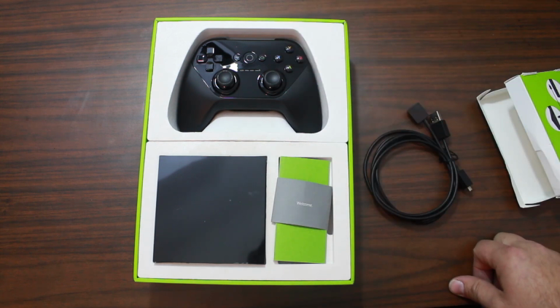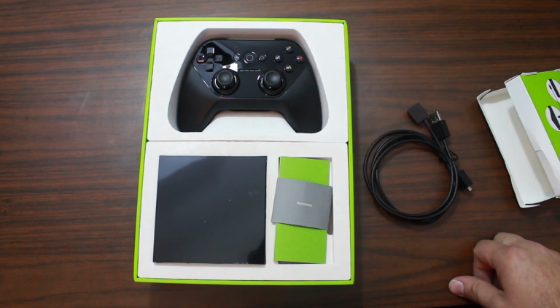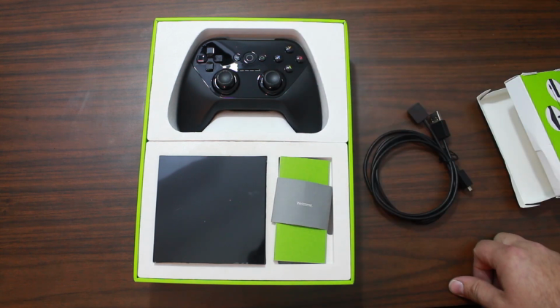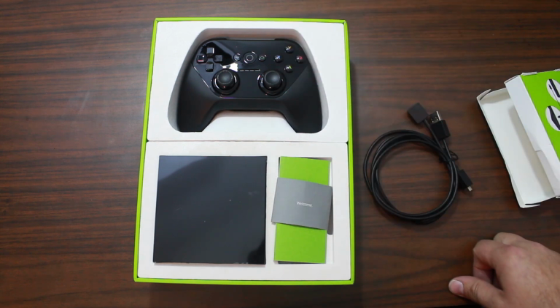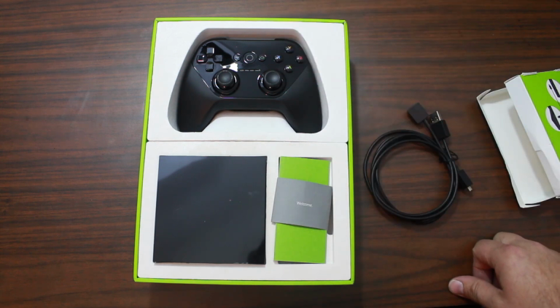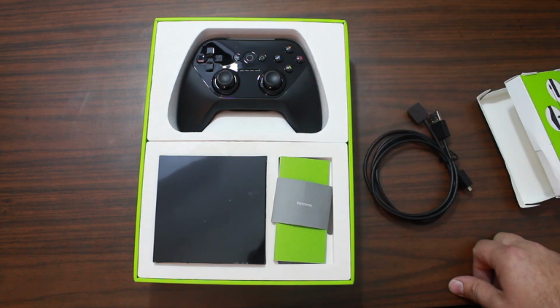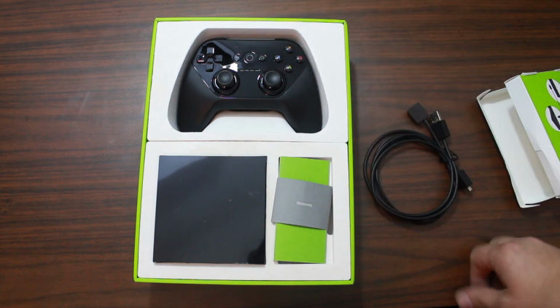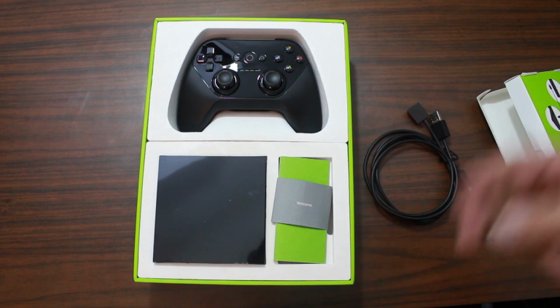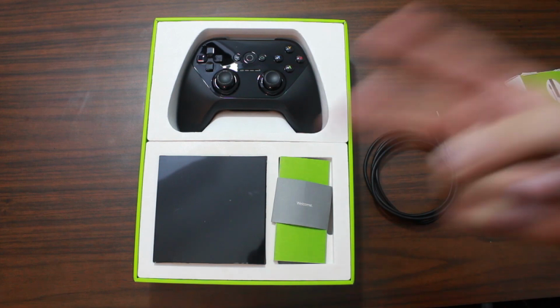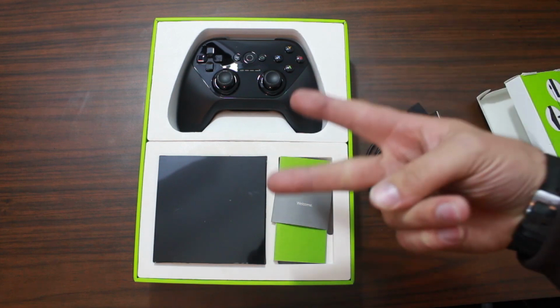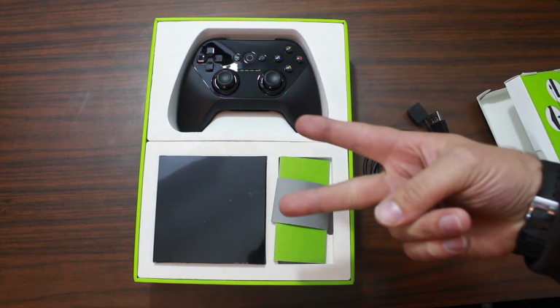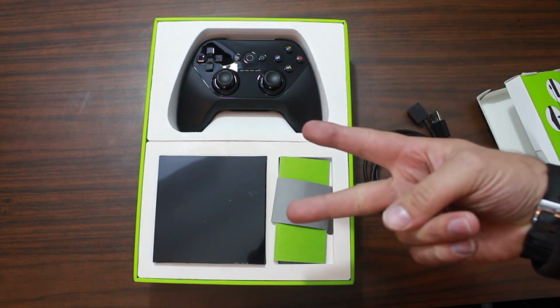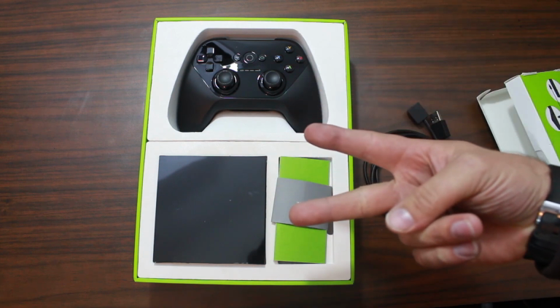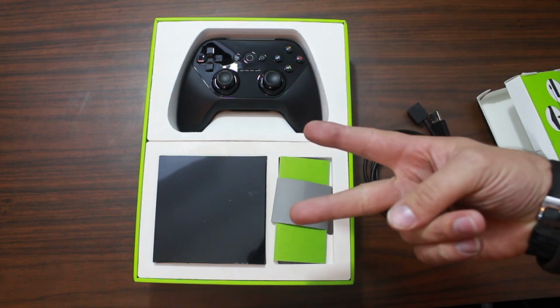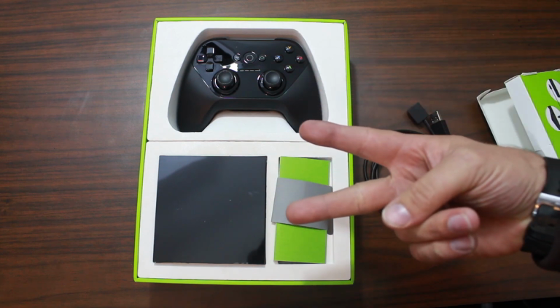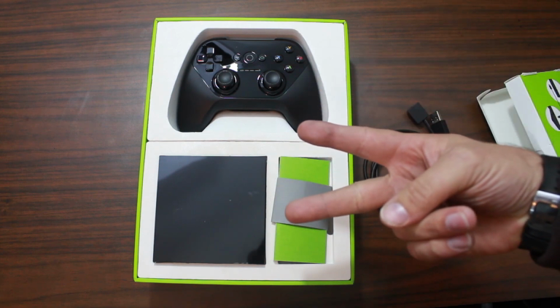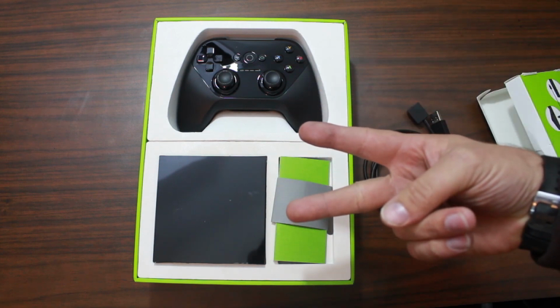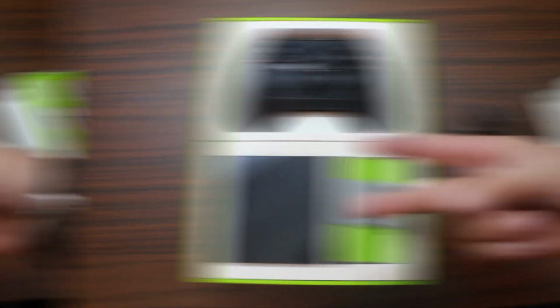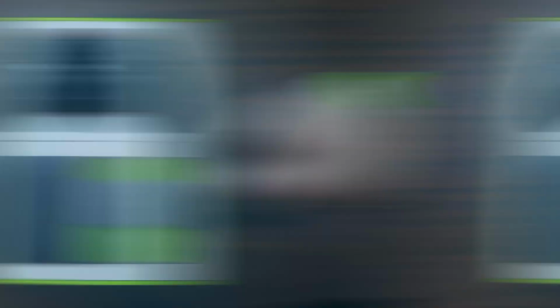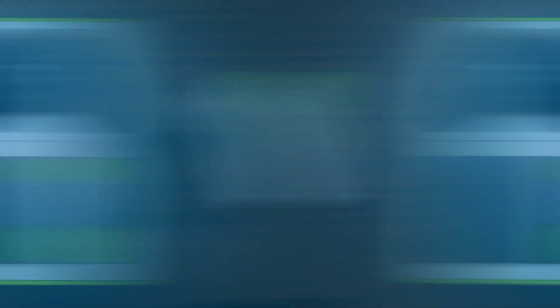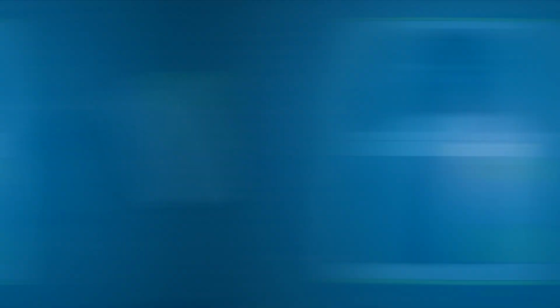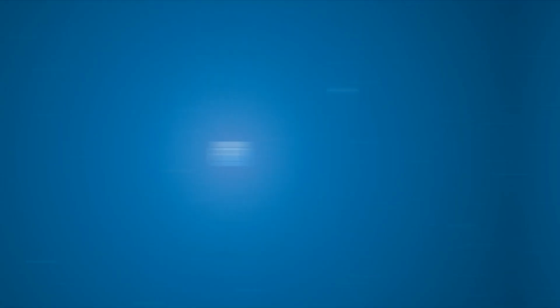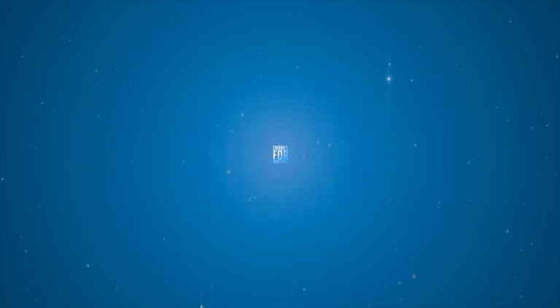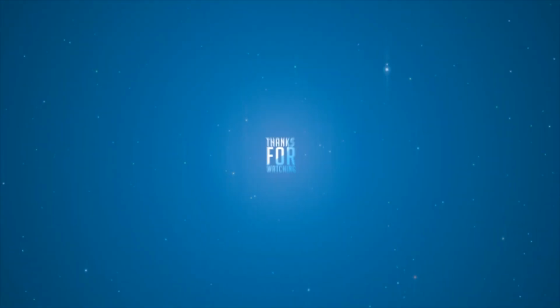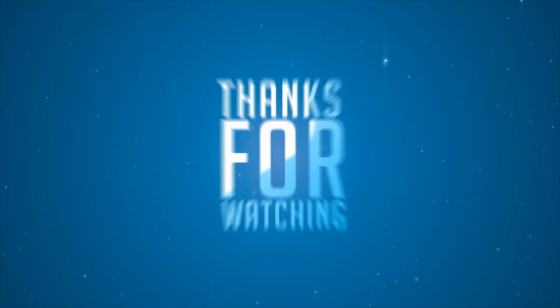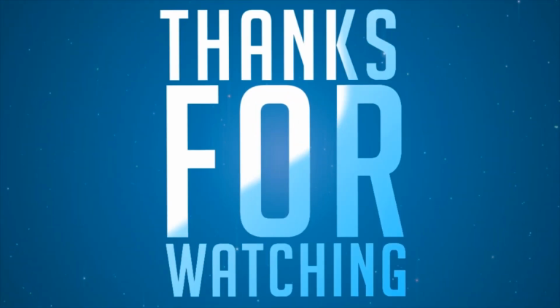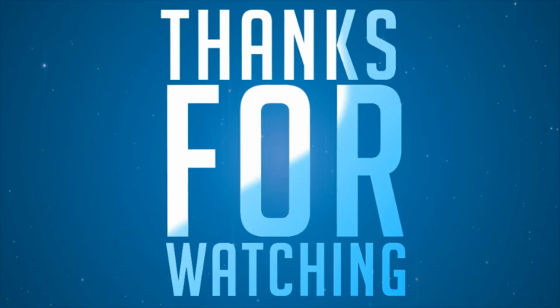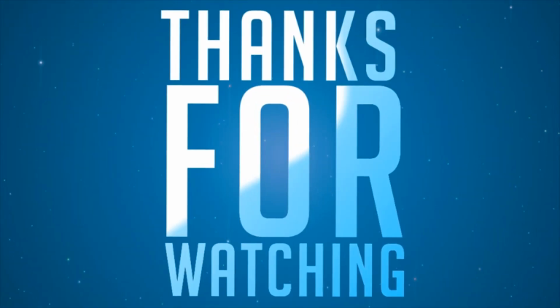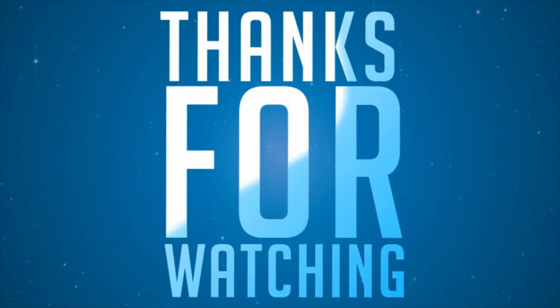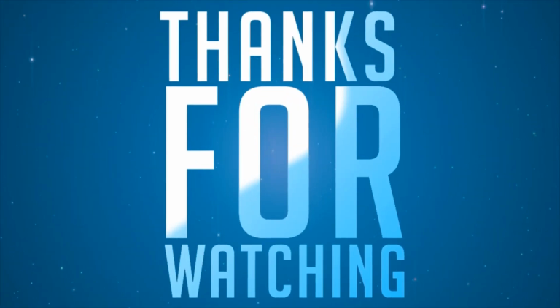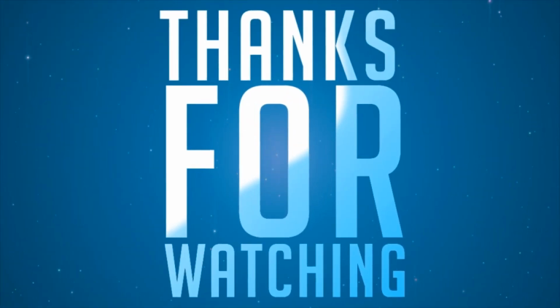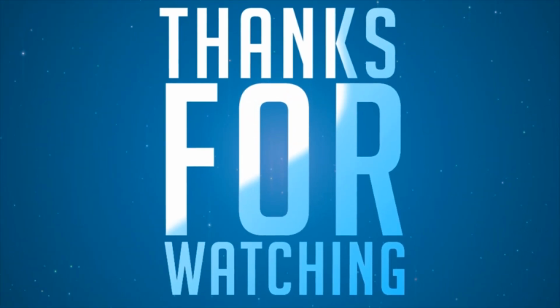And we'll catch you guys later. Root Junkie, out.